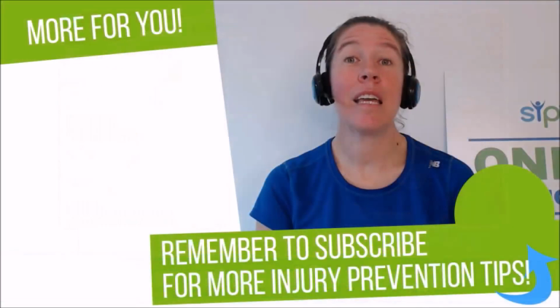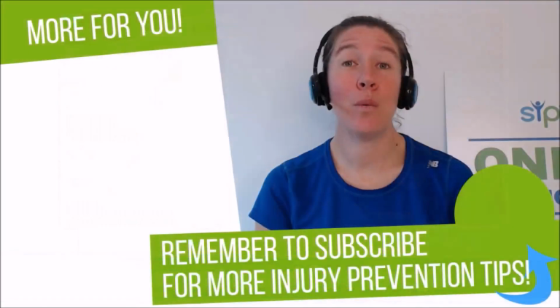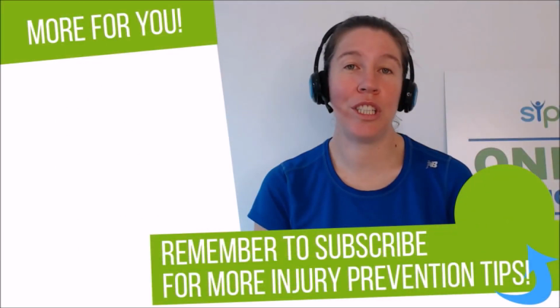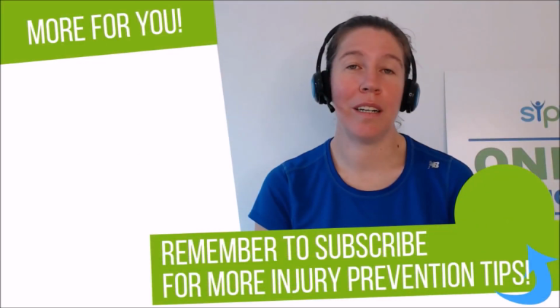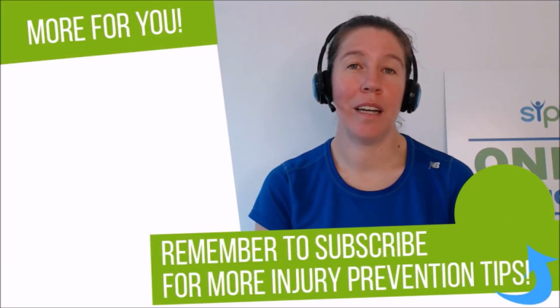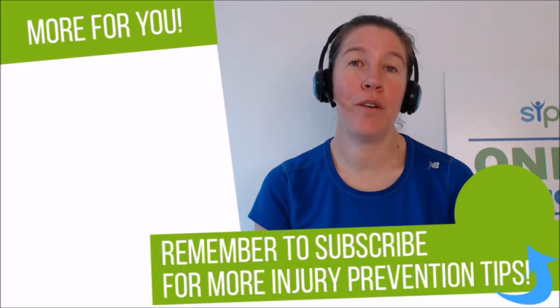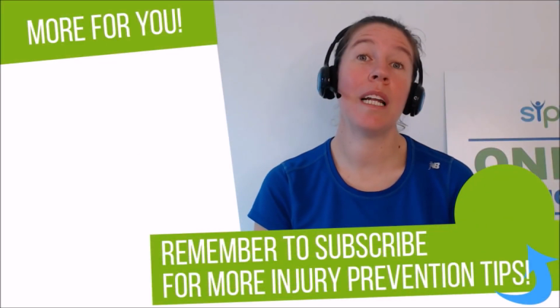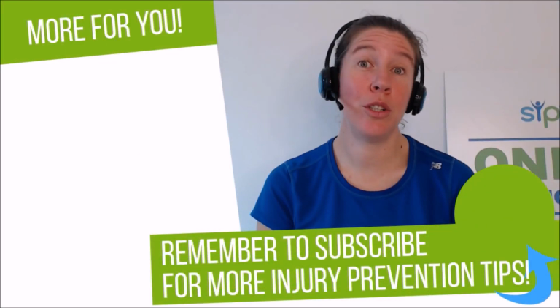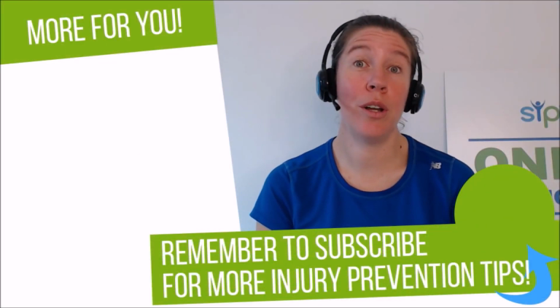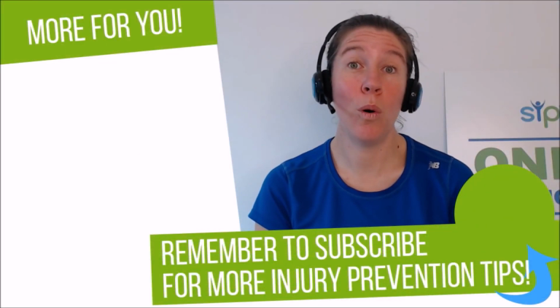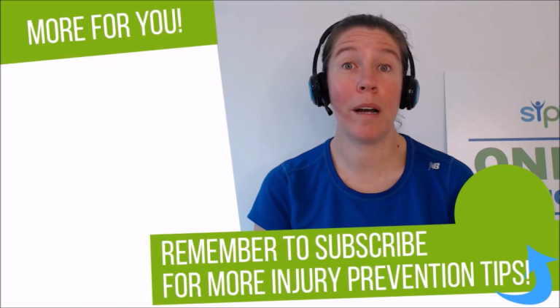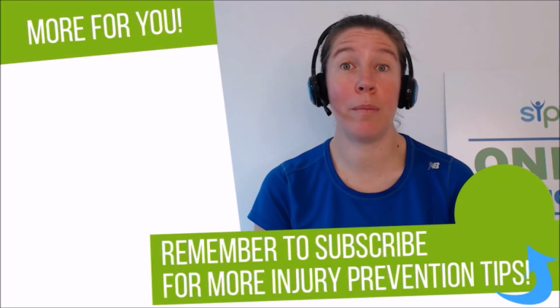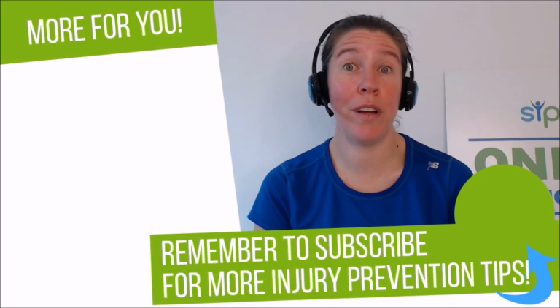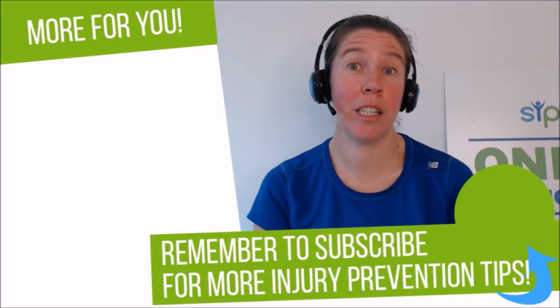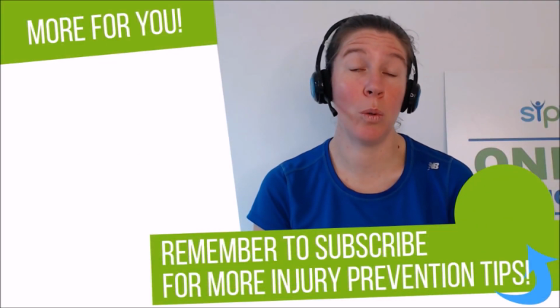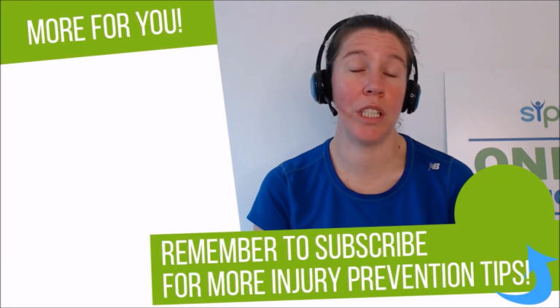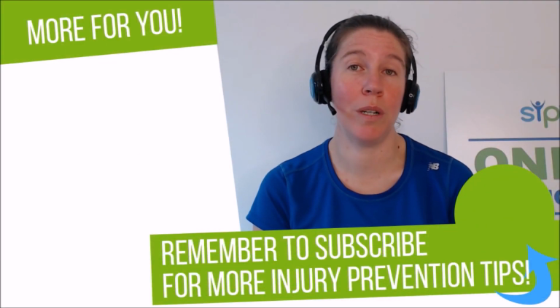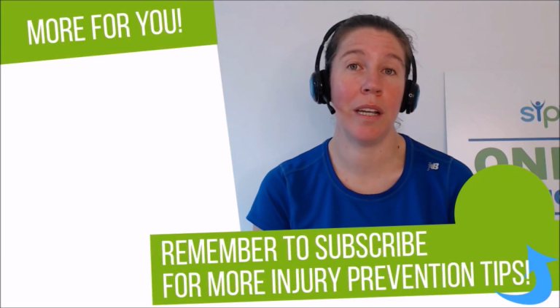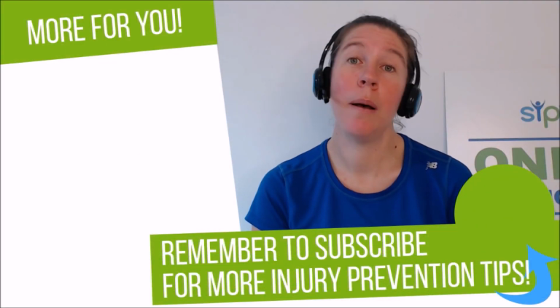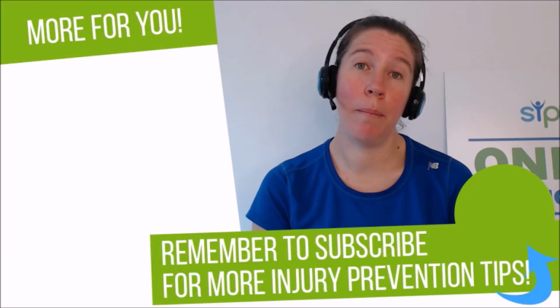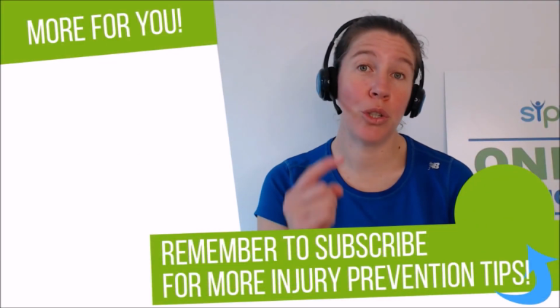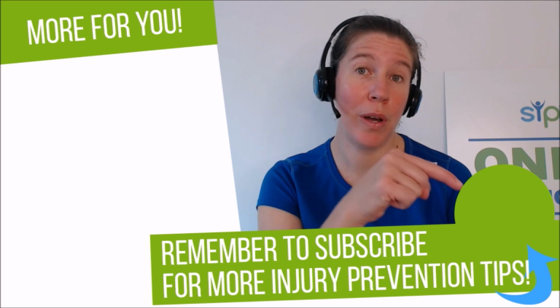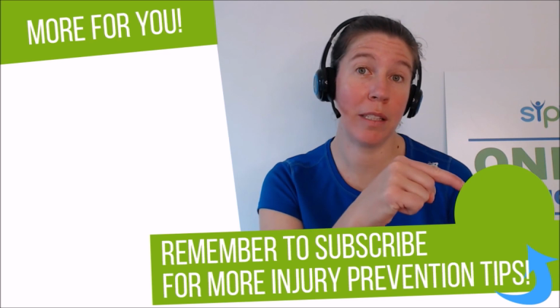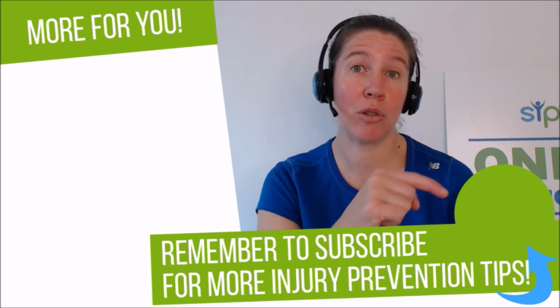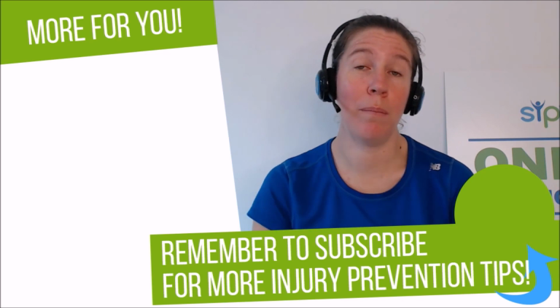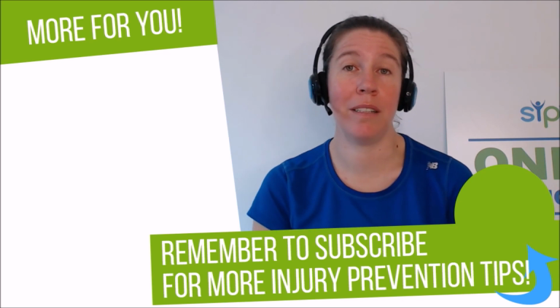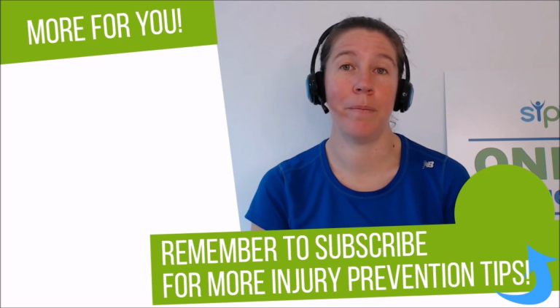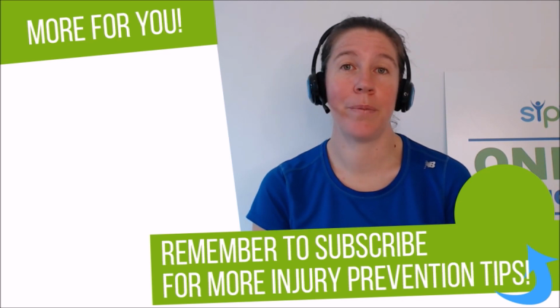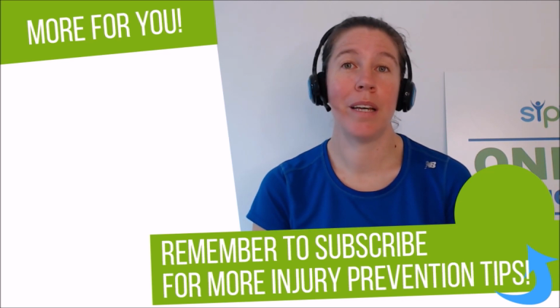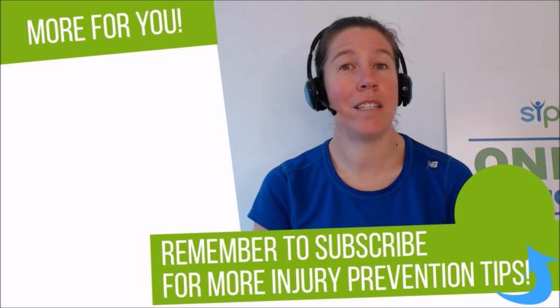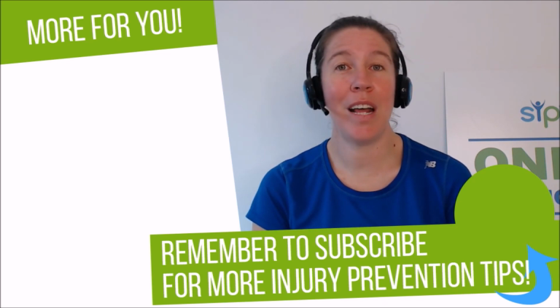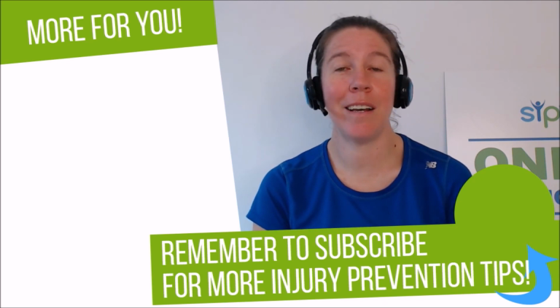Thank you for watching. If you'd like to learn more about preventing sports injuries, make sure you hit the subscribe button. See you next time.